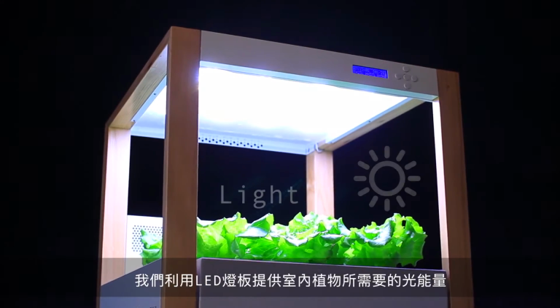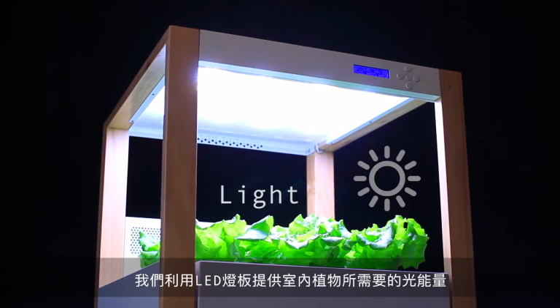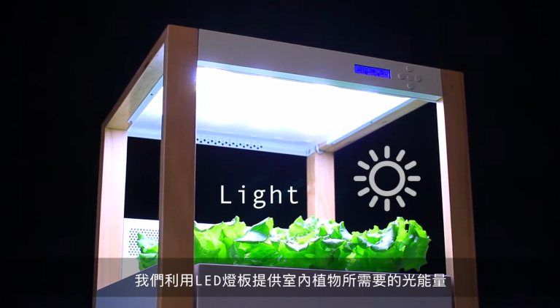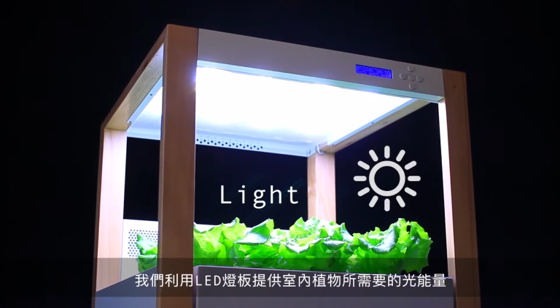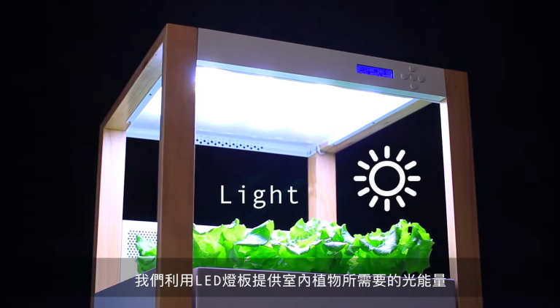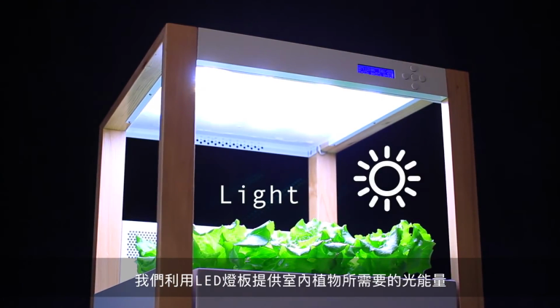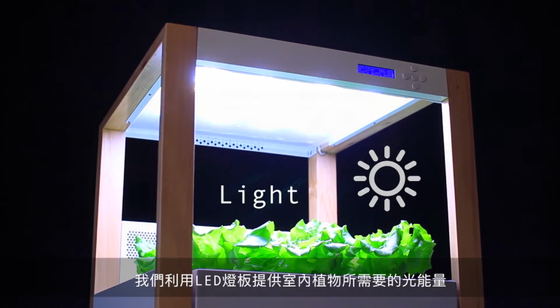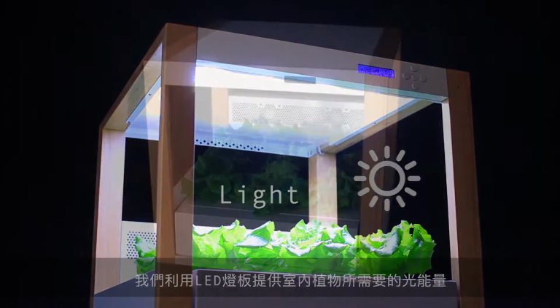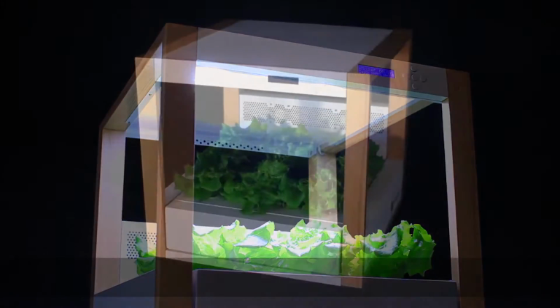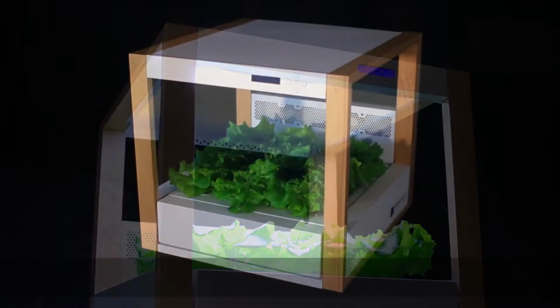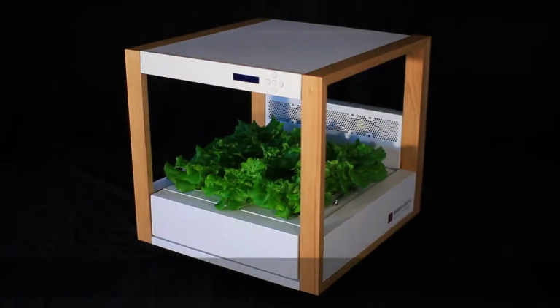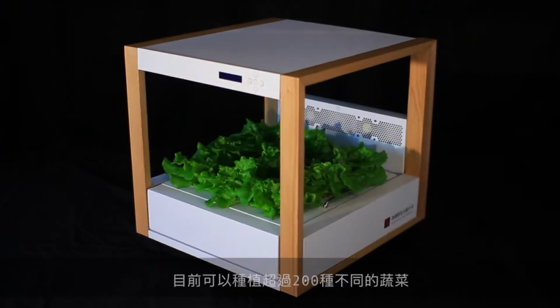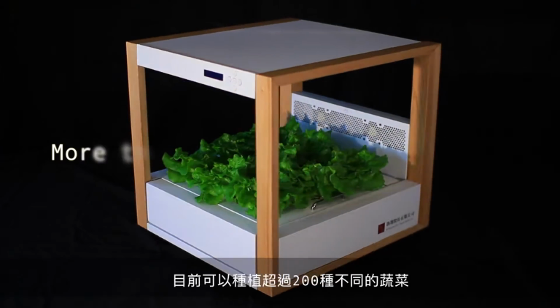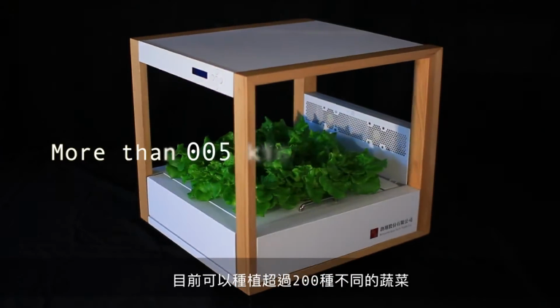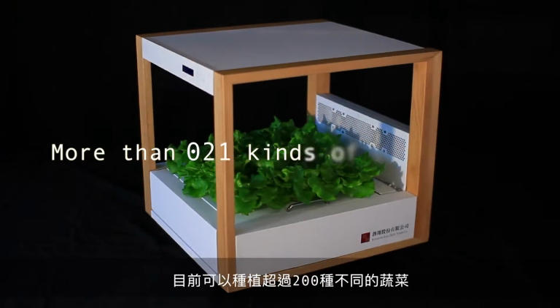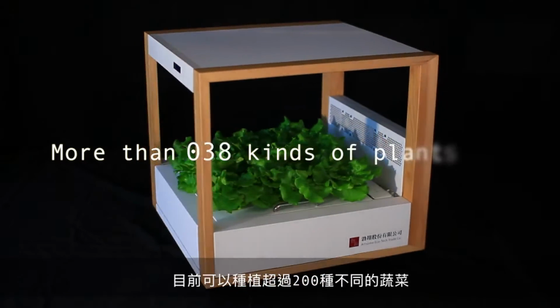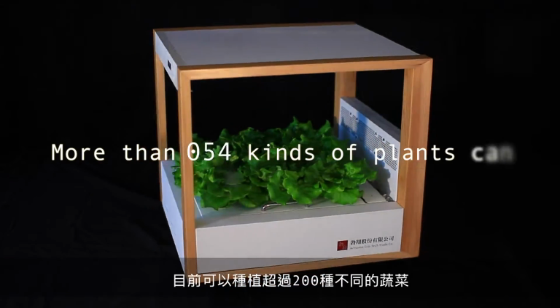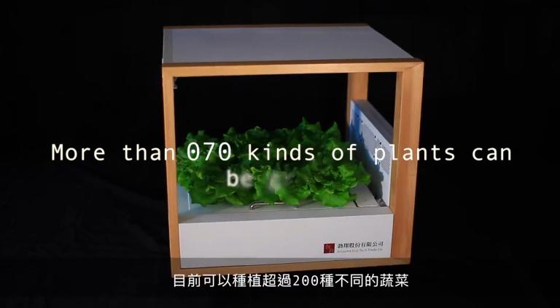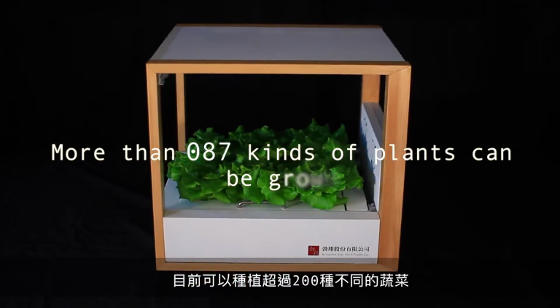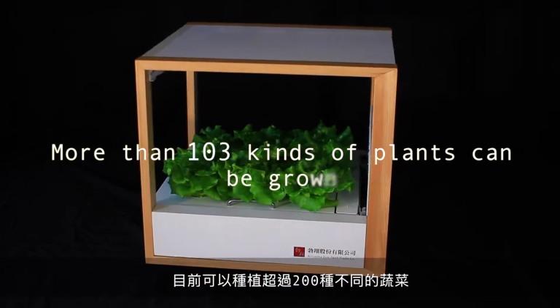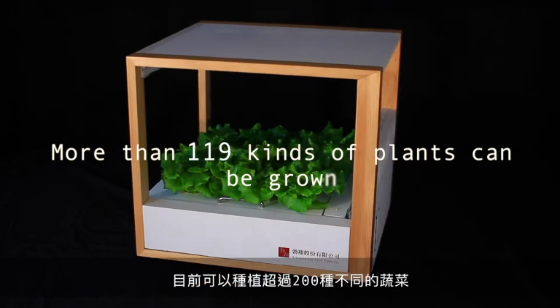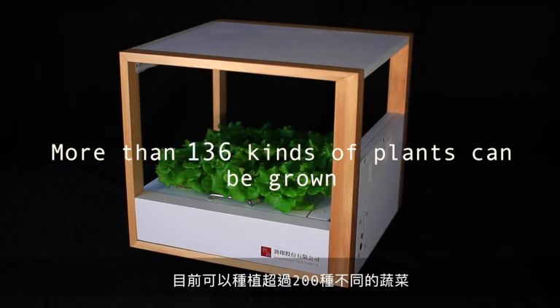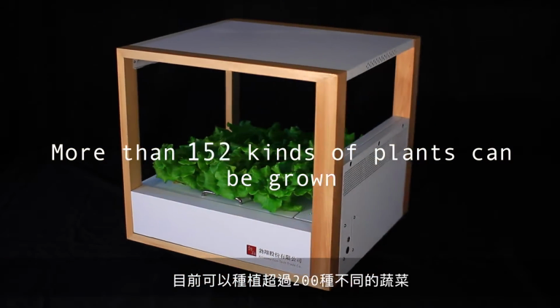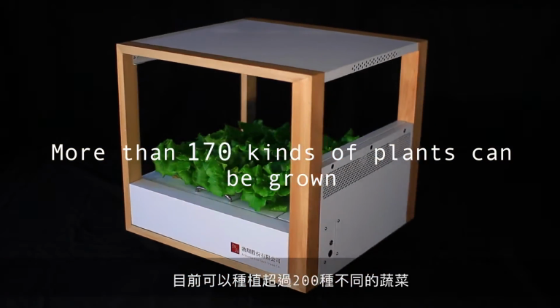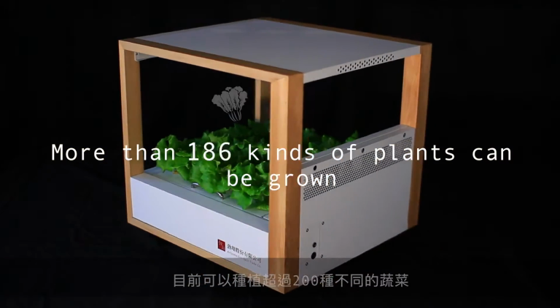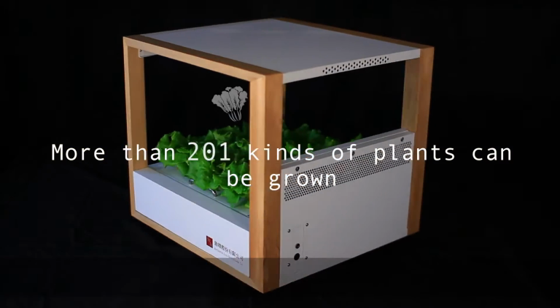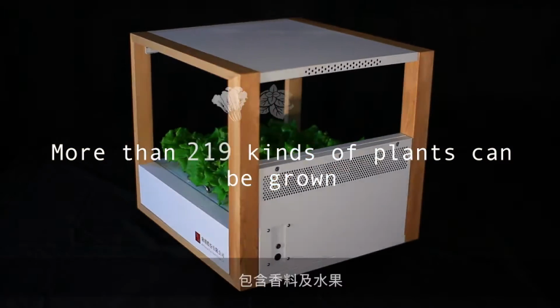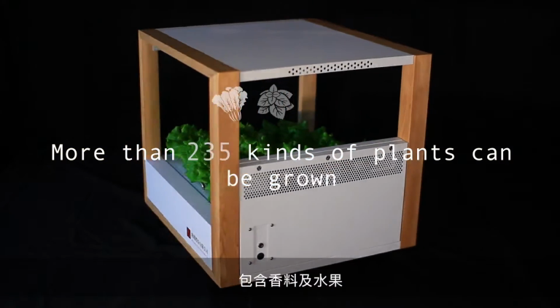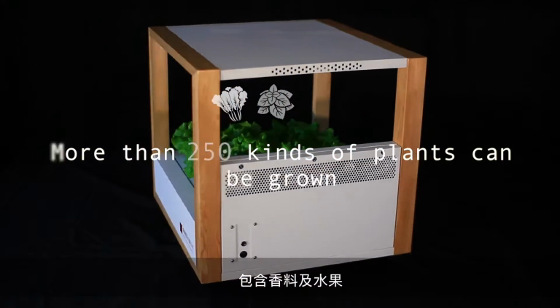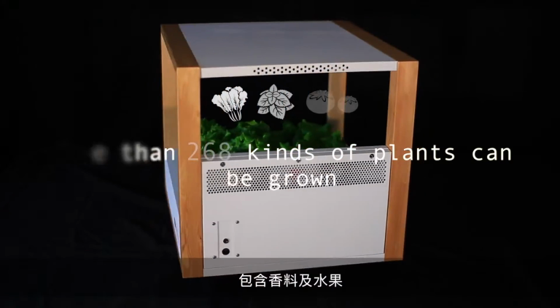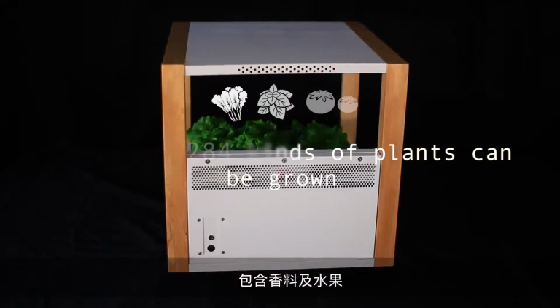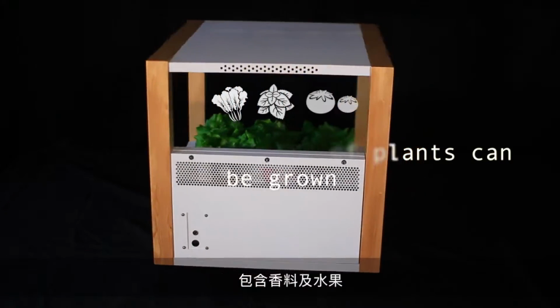The light panels provide just the right light for indoor plants, enabling growth of over 200 different types of vegetables, herbs, or fruits.